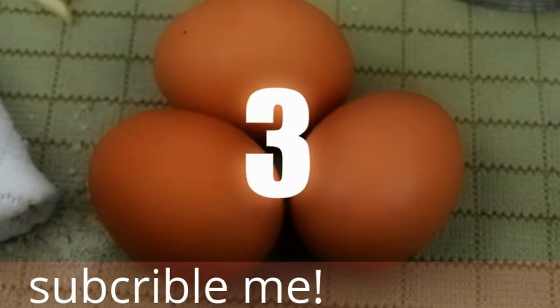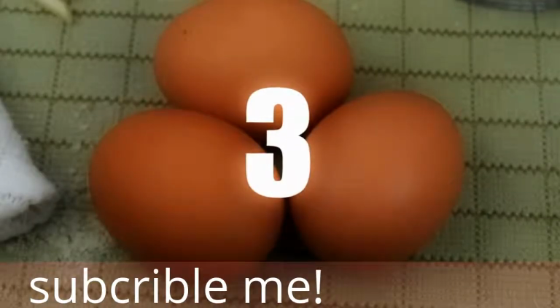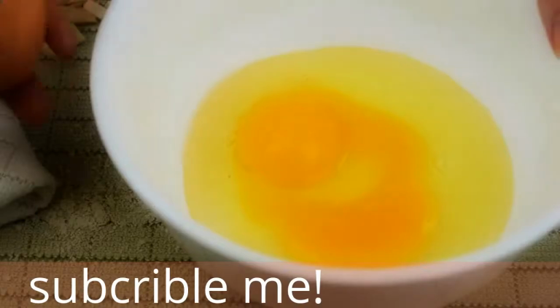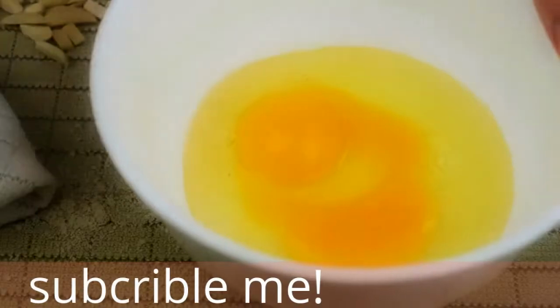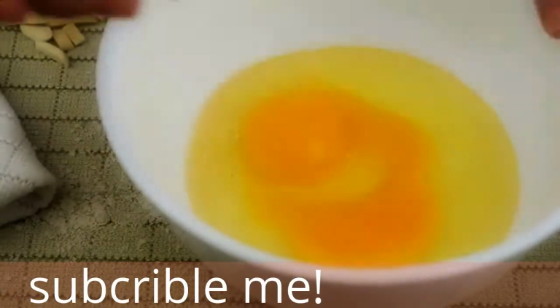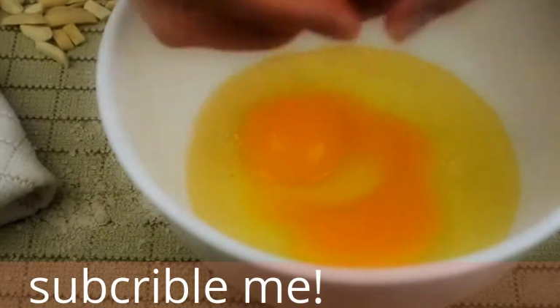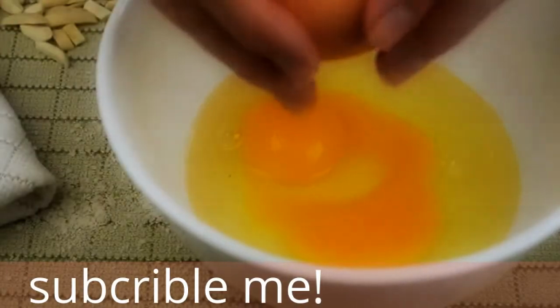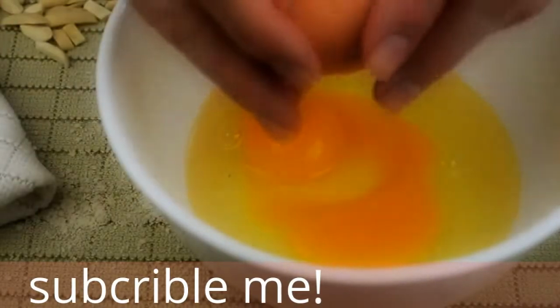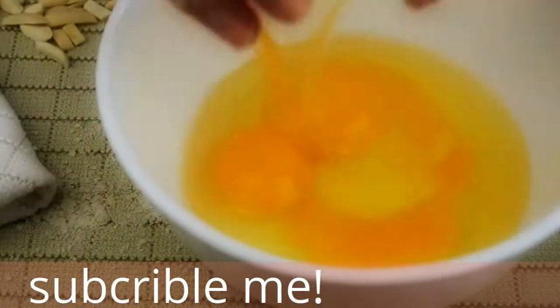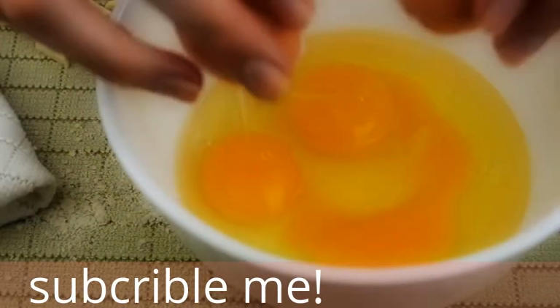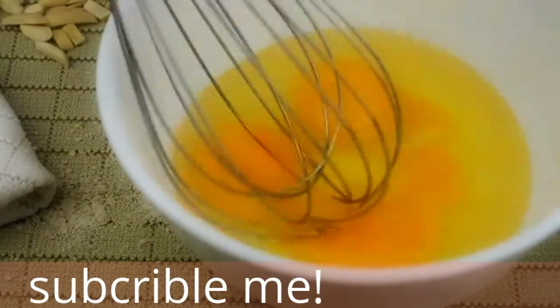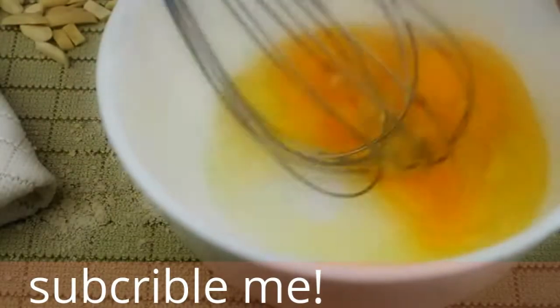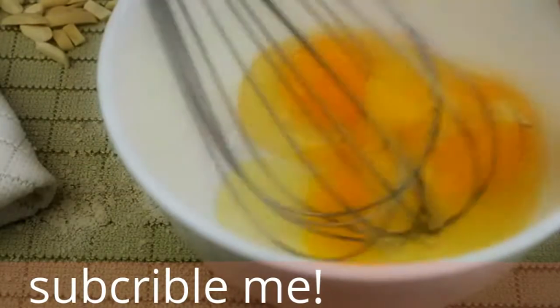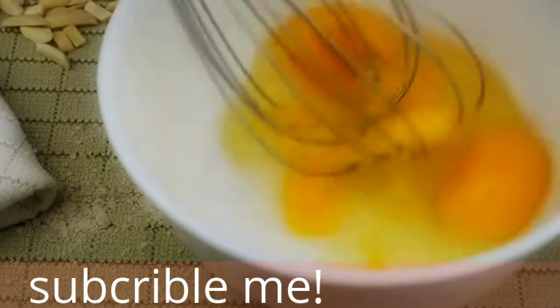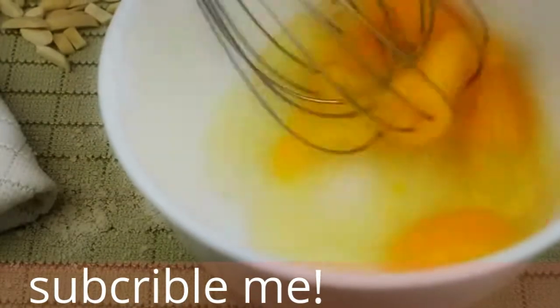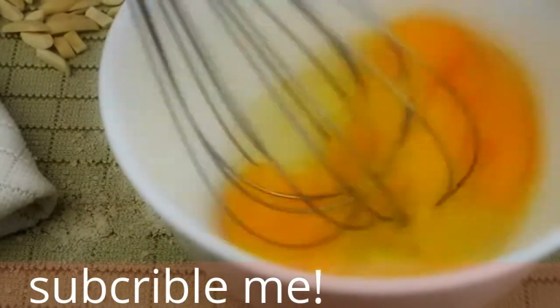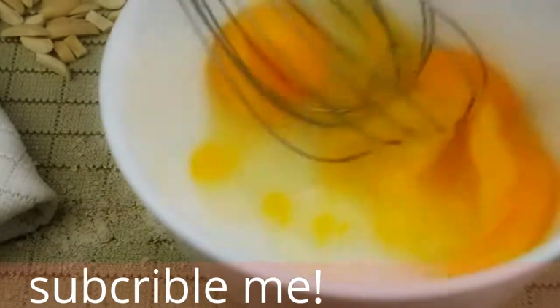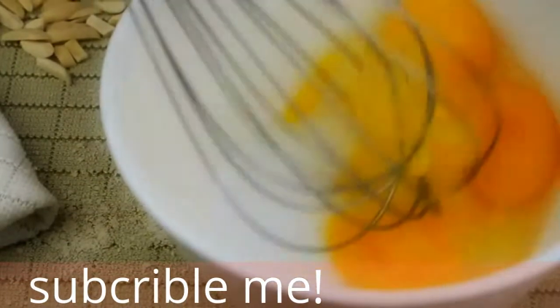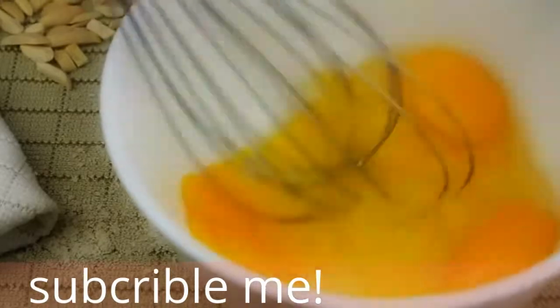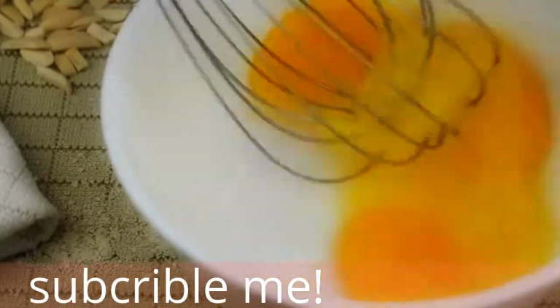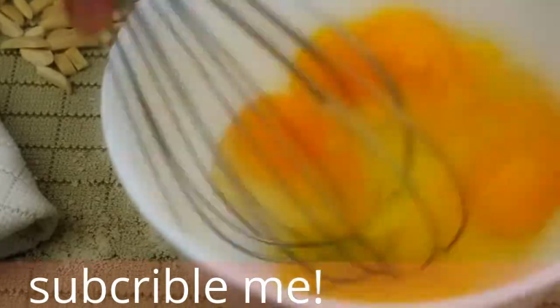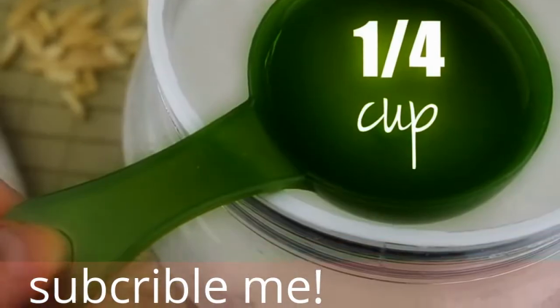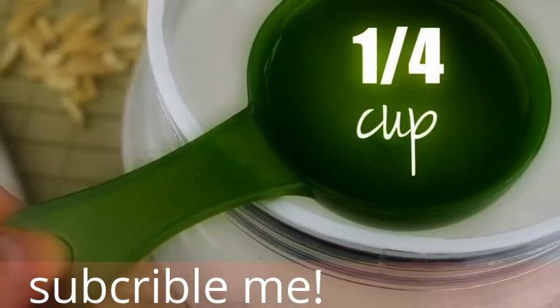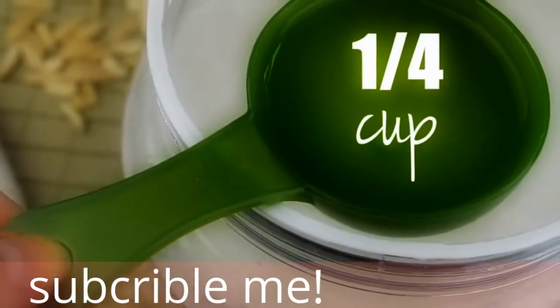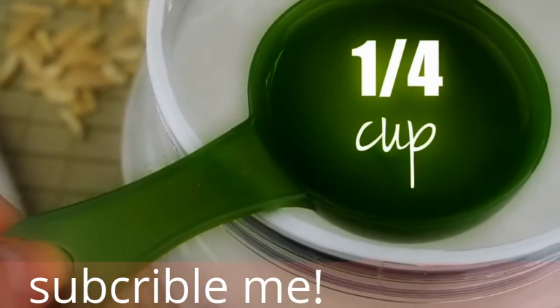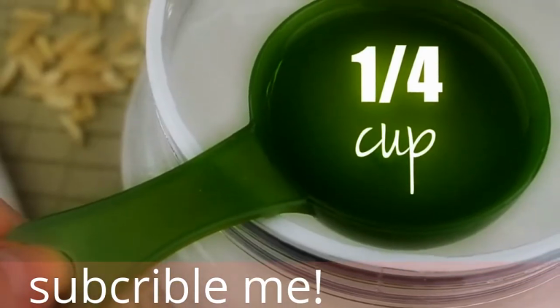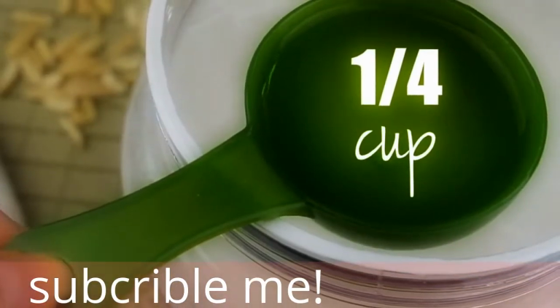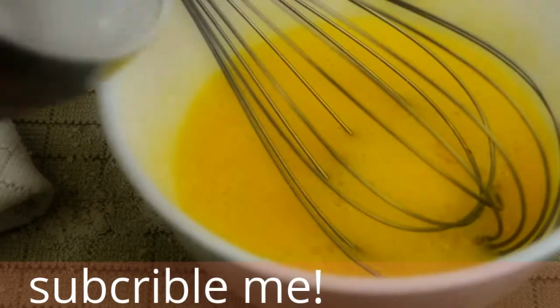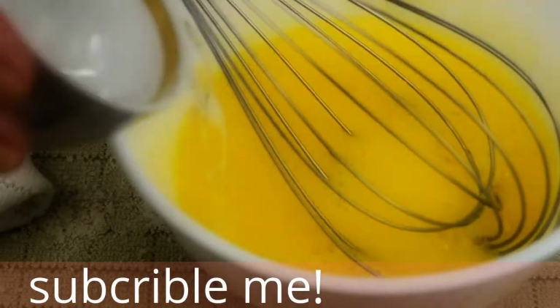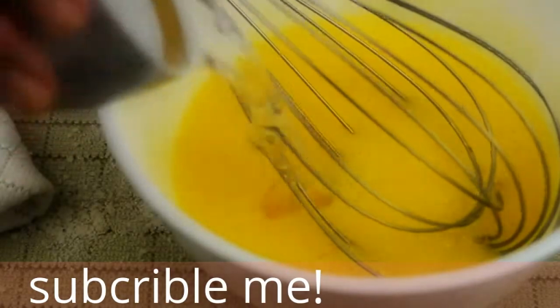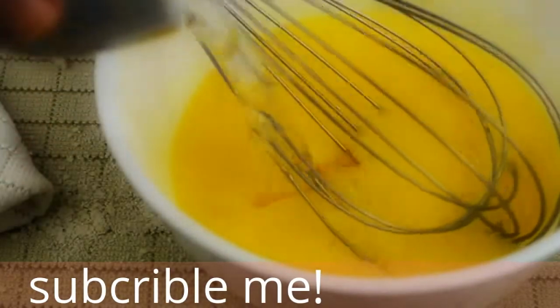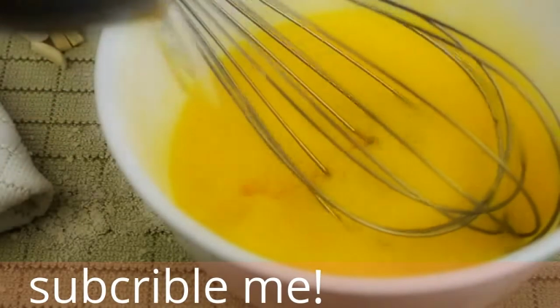Next, take three eggs and whisk them in a small bowl. To the eggs we're going to add a quarter of a cup of melted coconut oil.